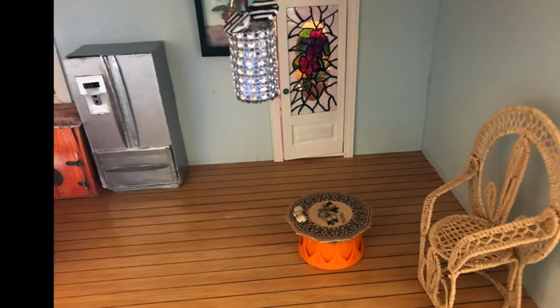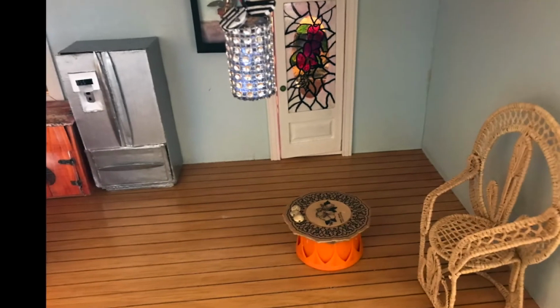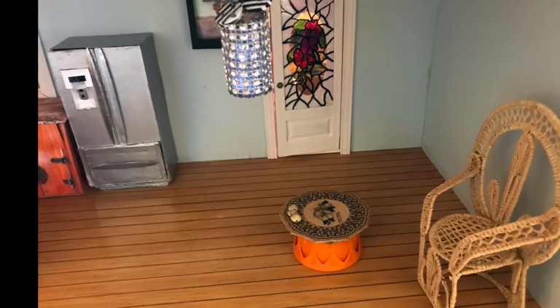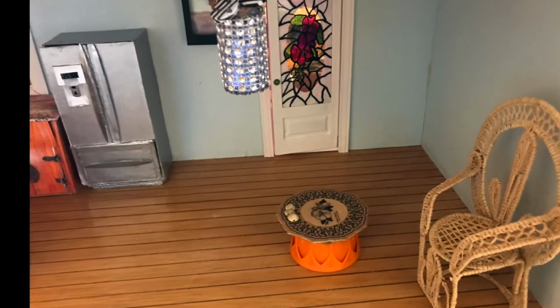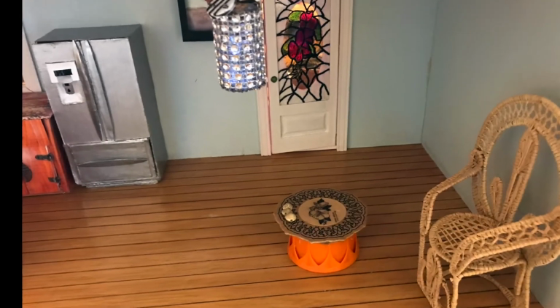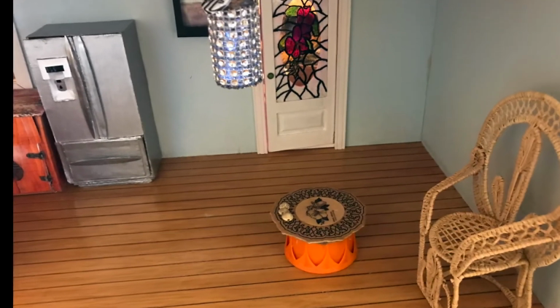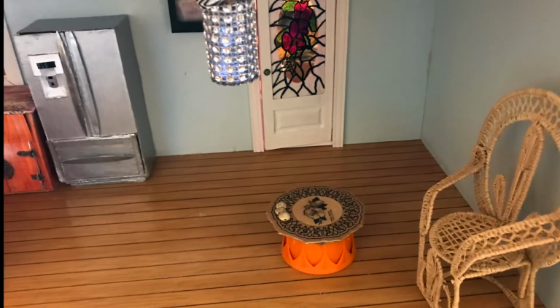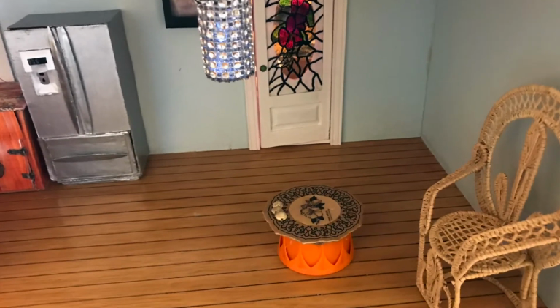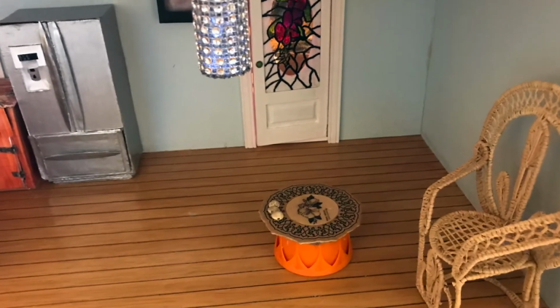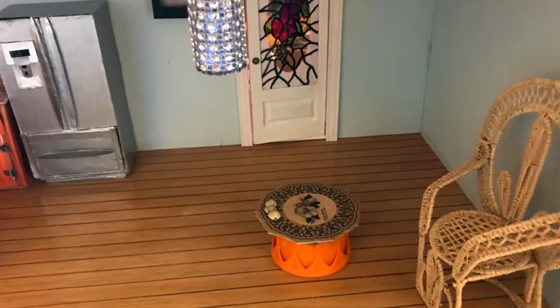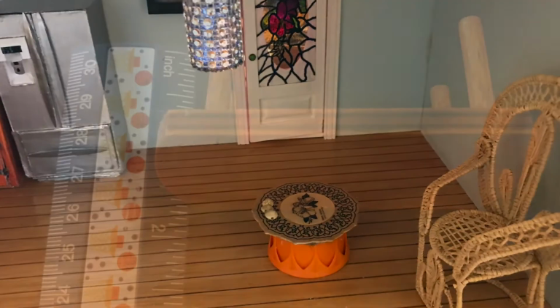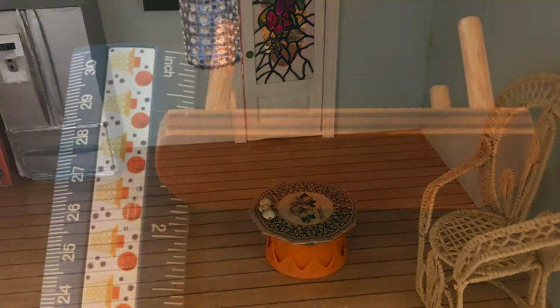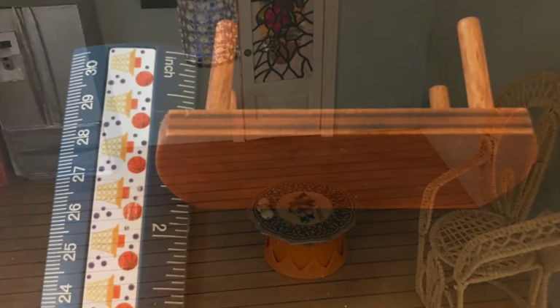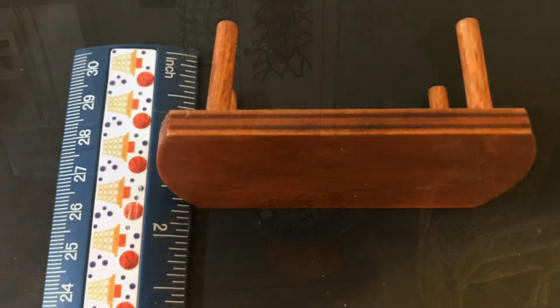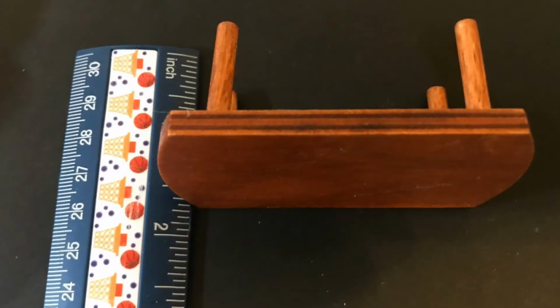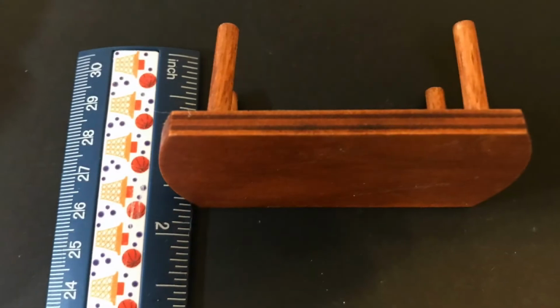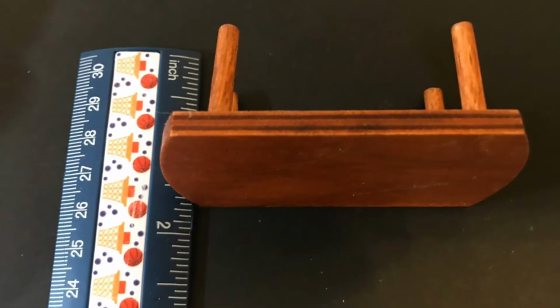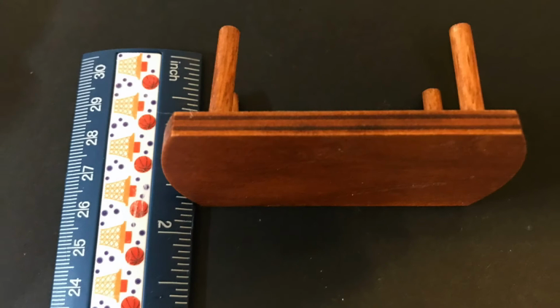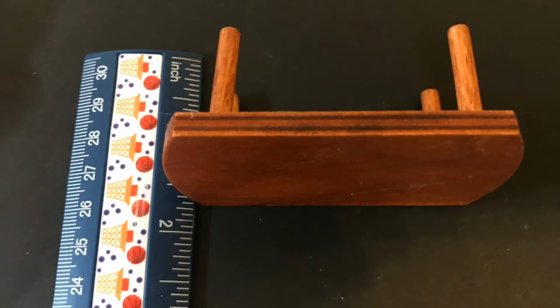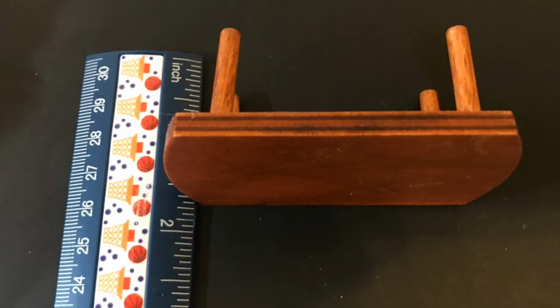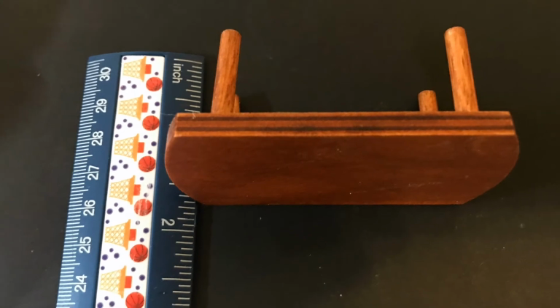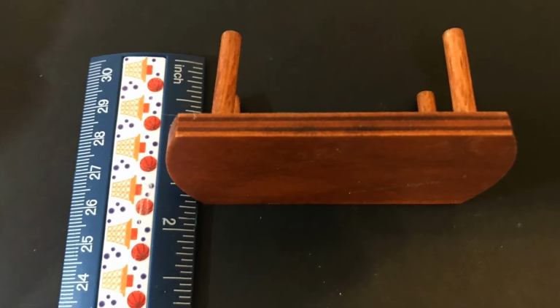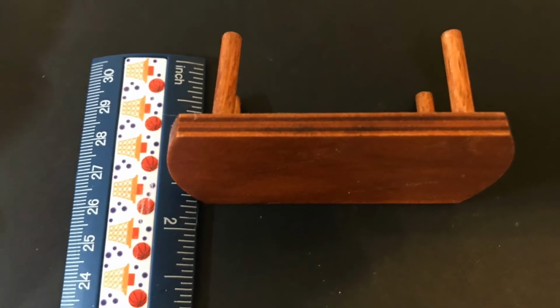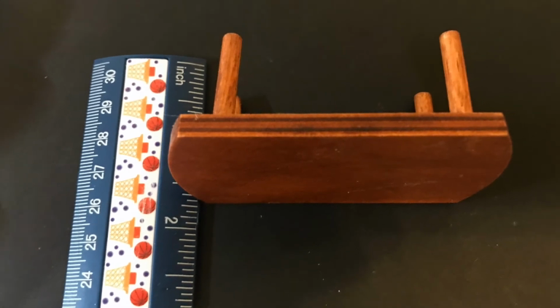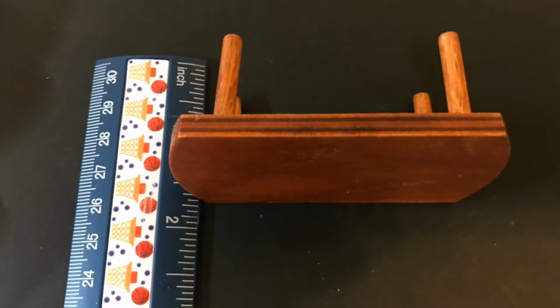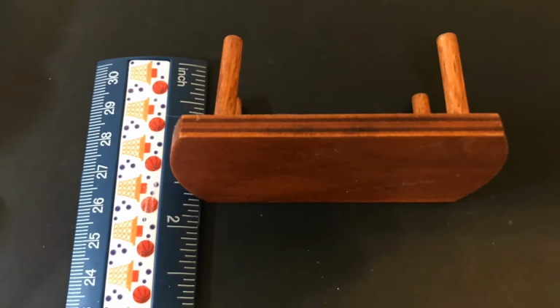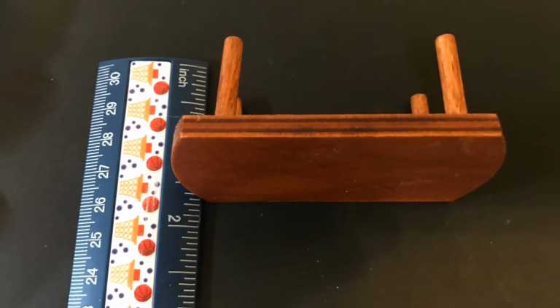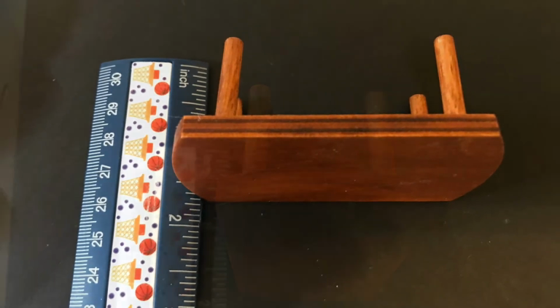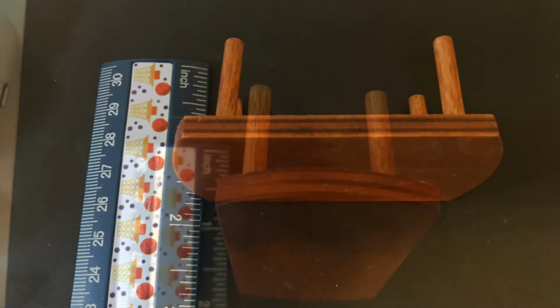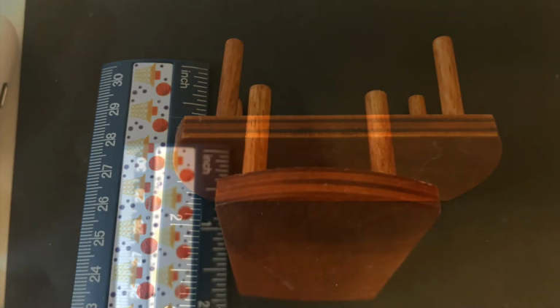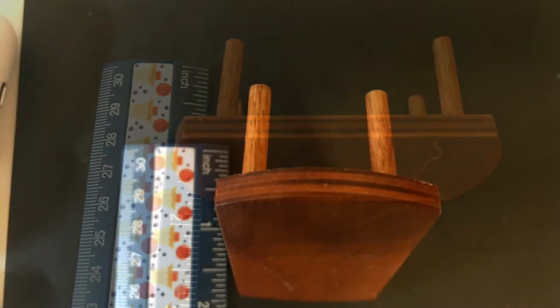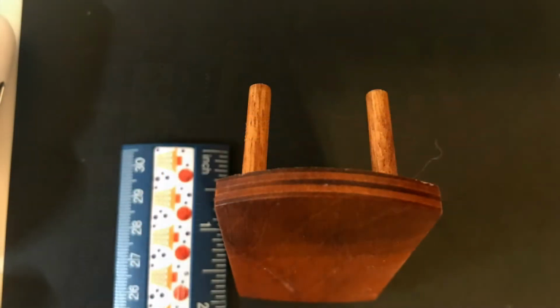Welcome to our beachside bungalow. Today we're going to be making a coffee table and I'm going to show you some things that we went through trying to decide.